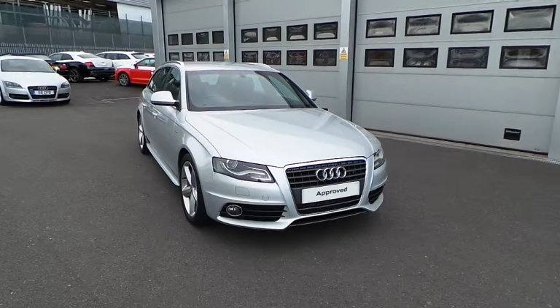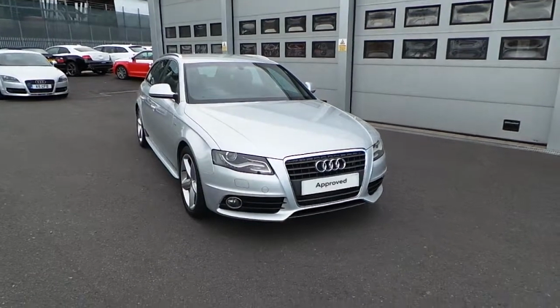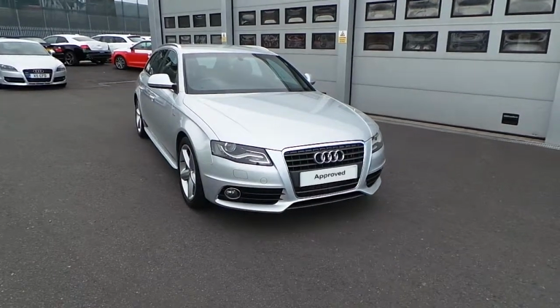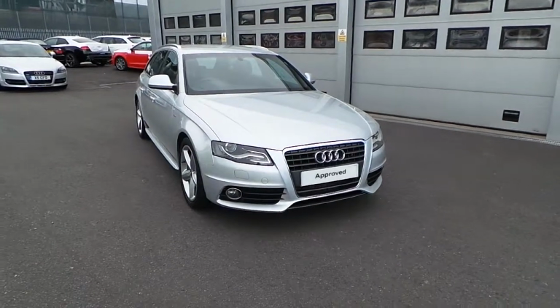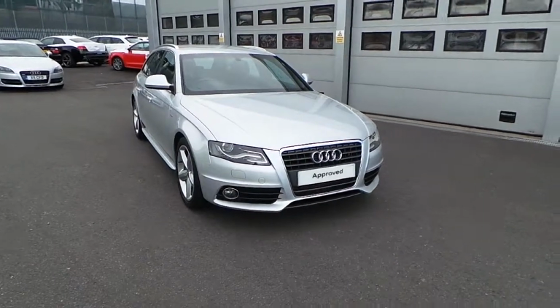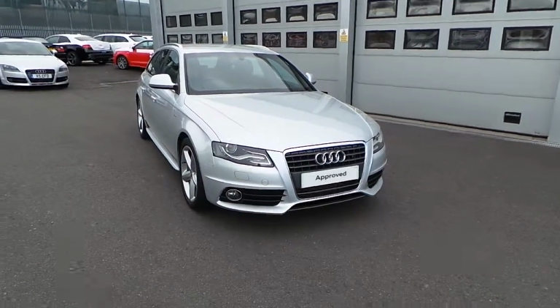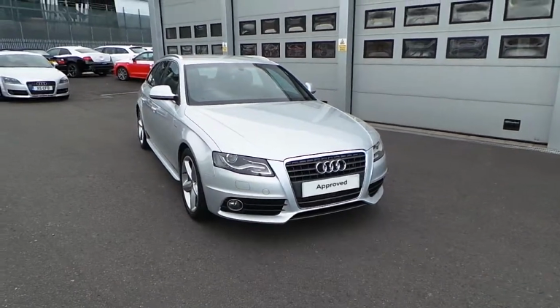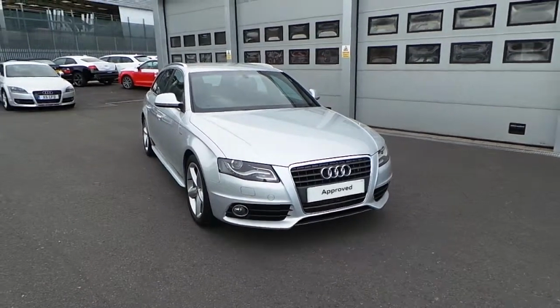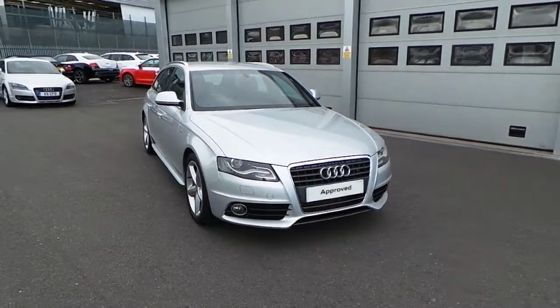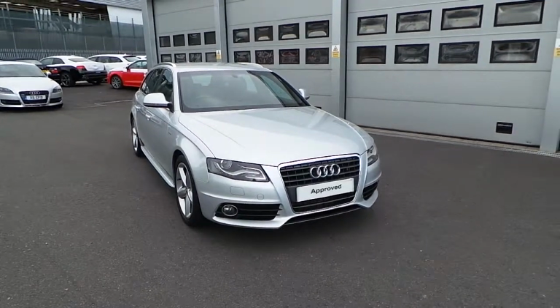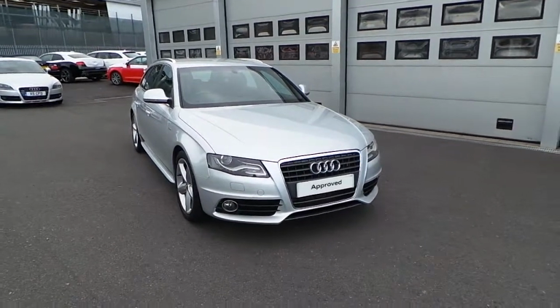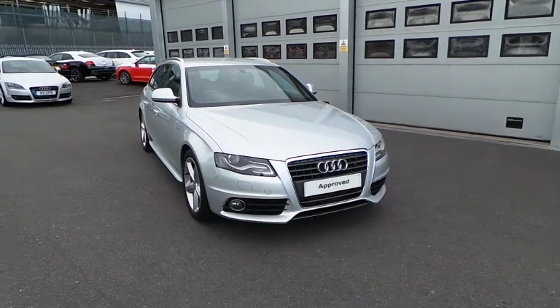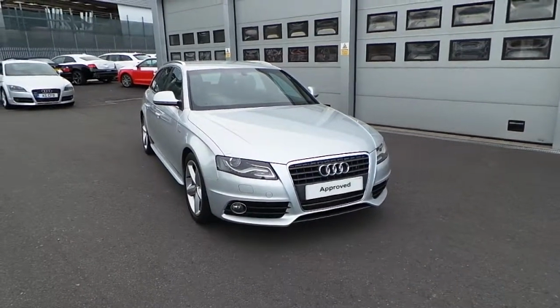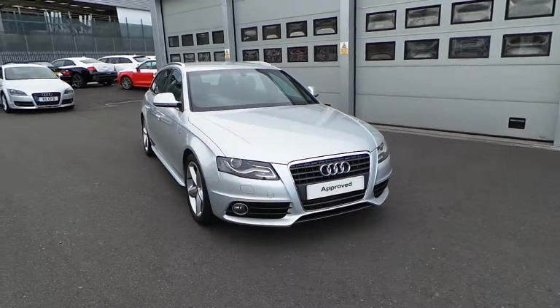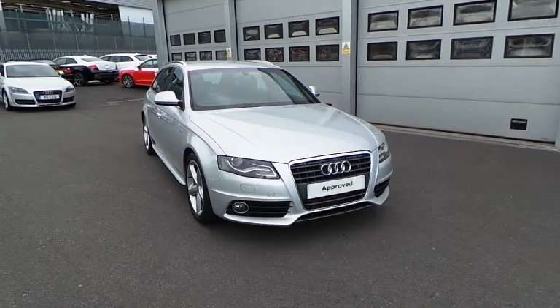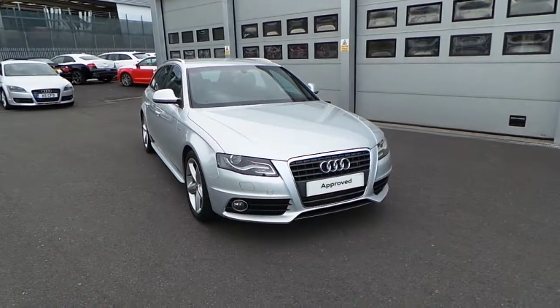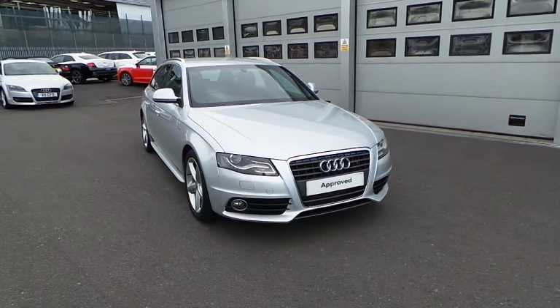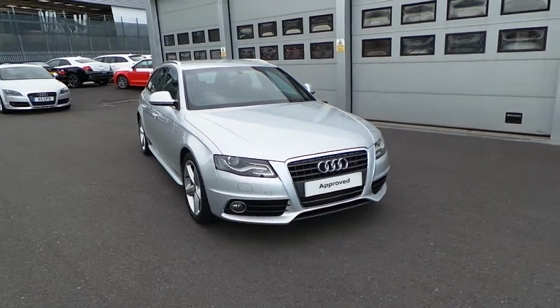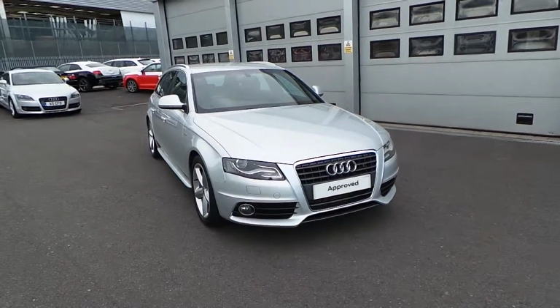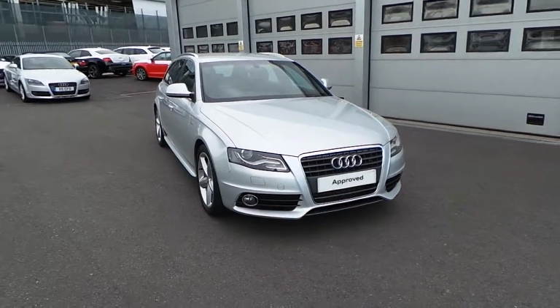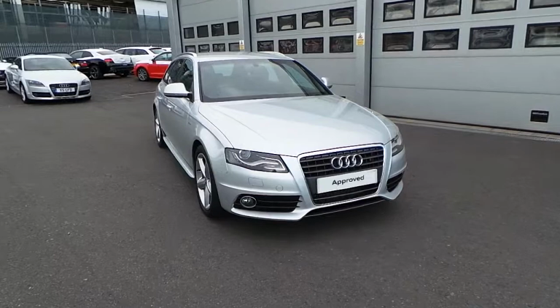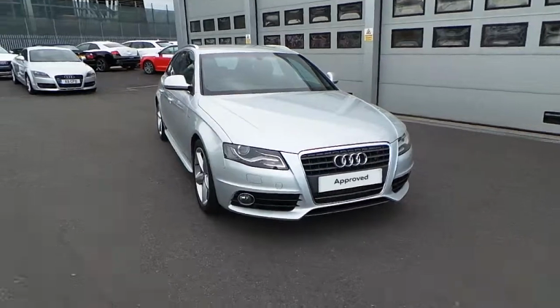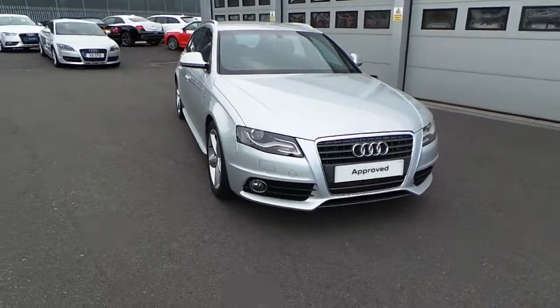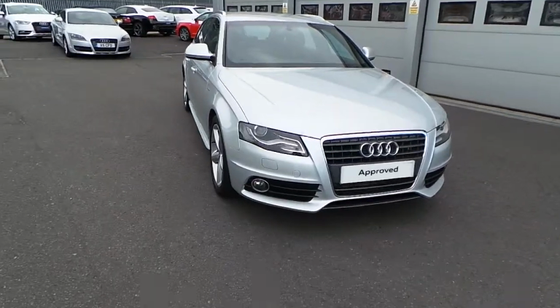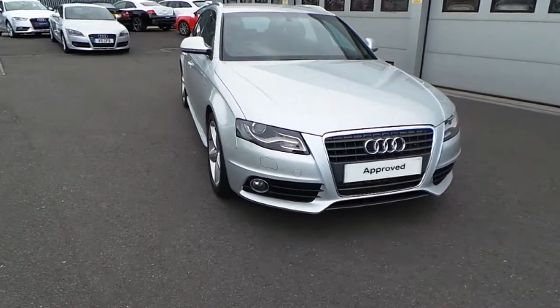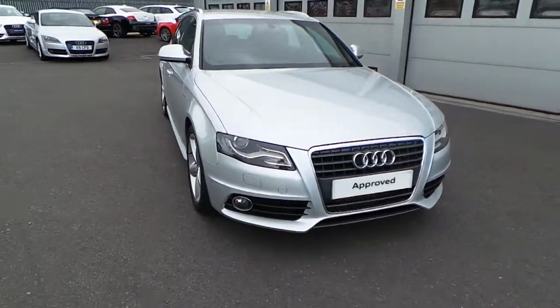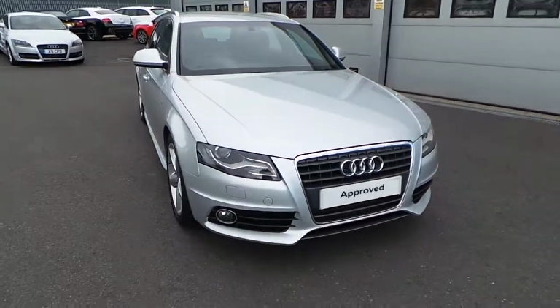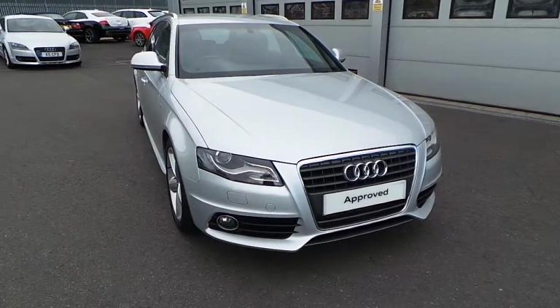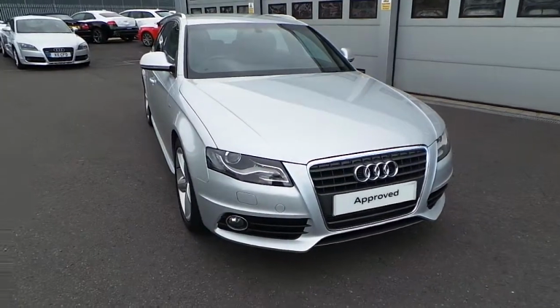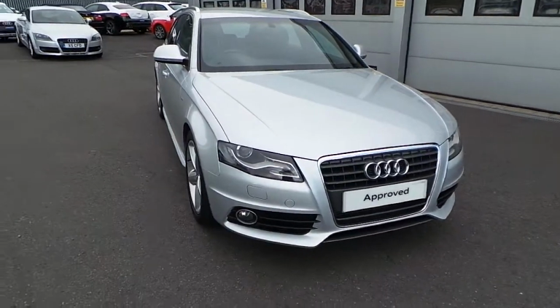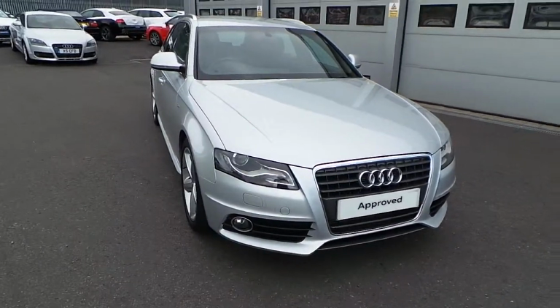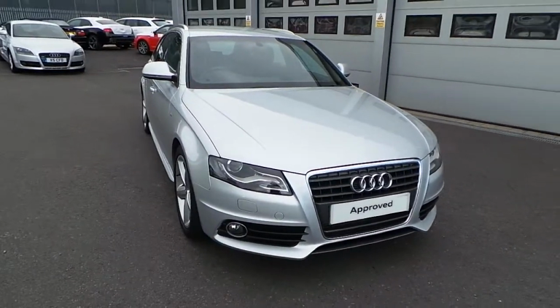With it being an S-line, you have the Xenon headlights with LED running lights, front fog lamps just down there, and the headlamp washers.